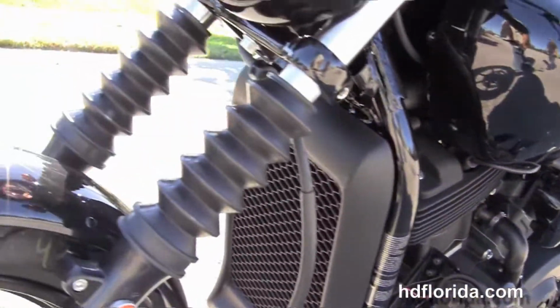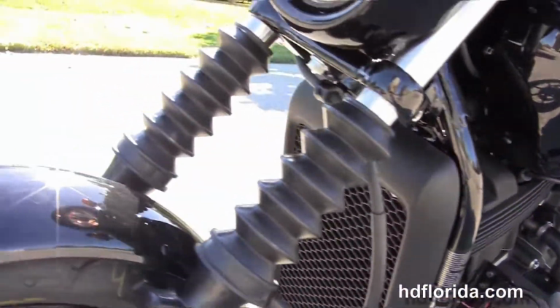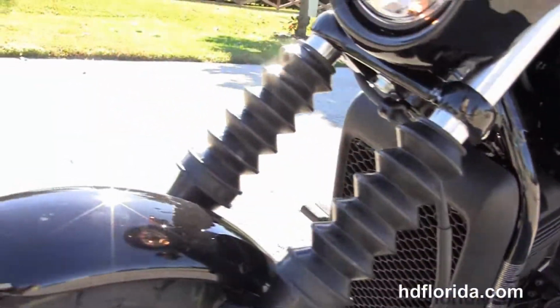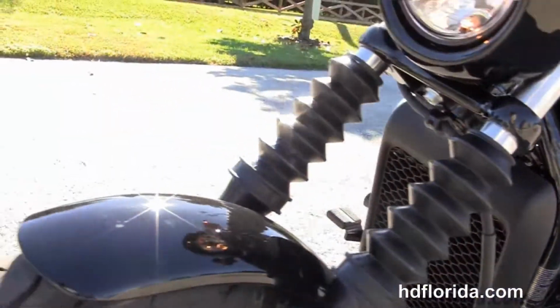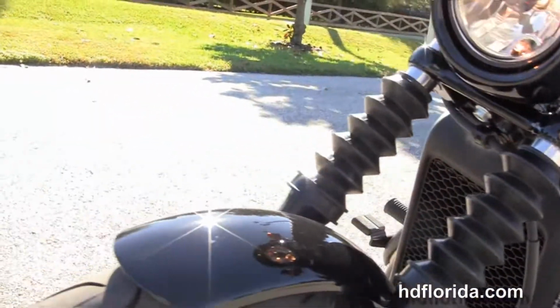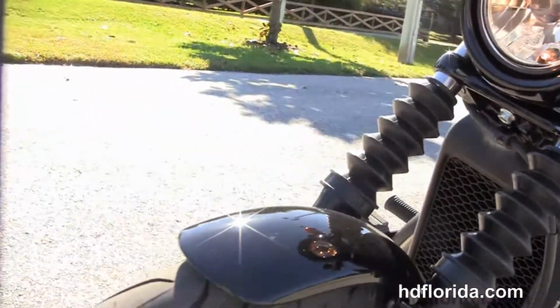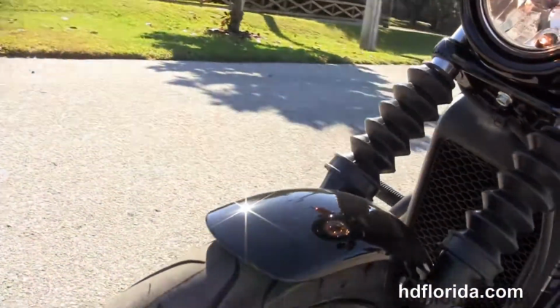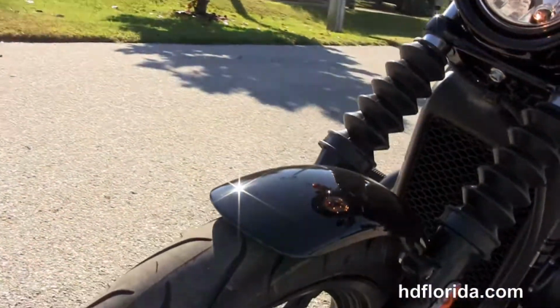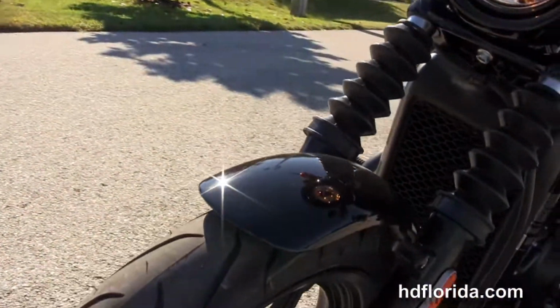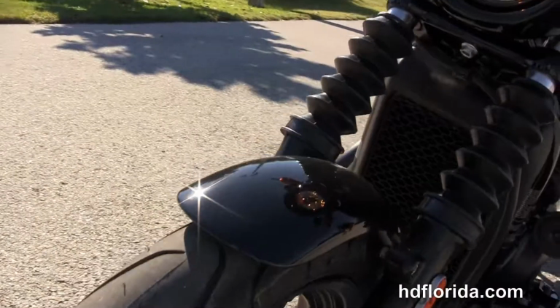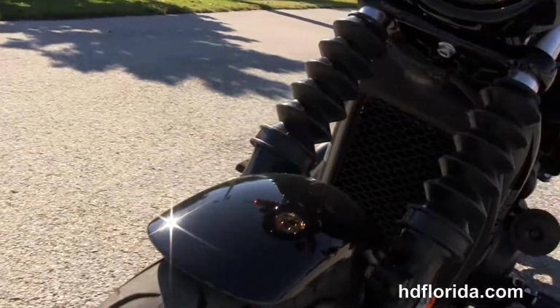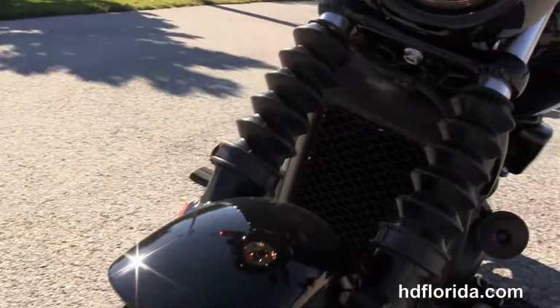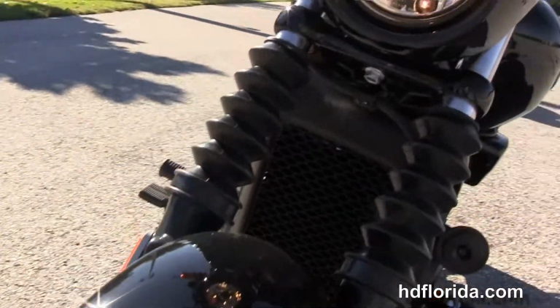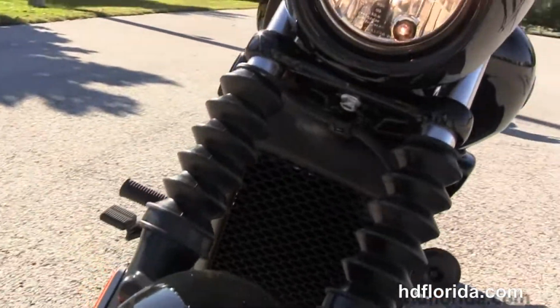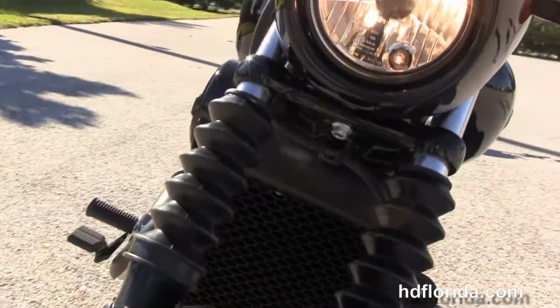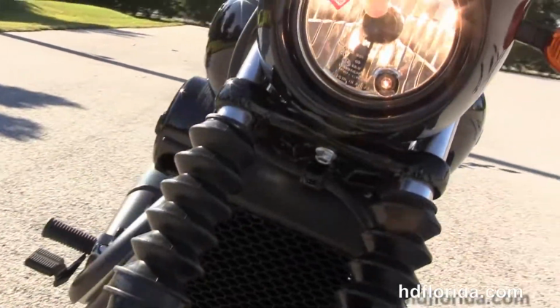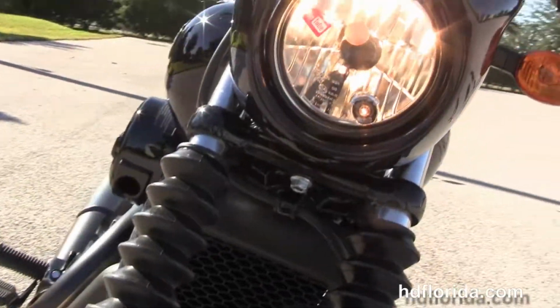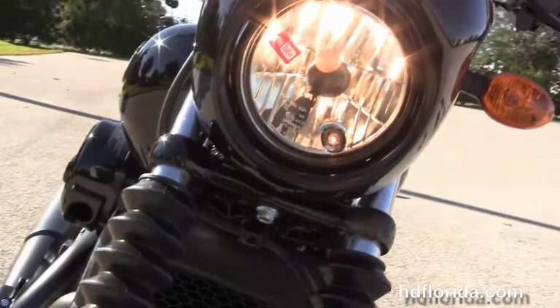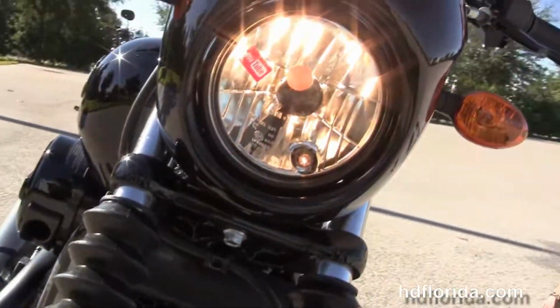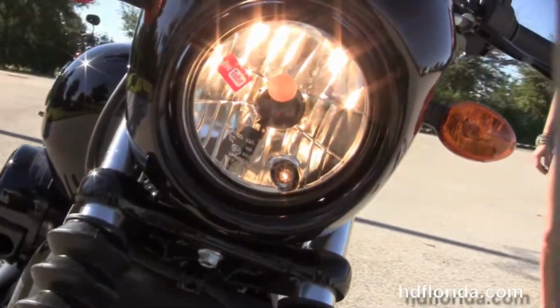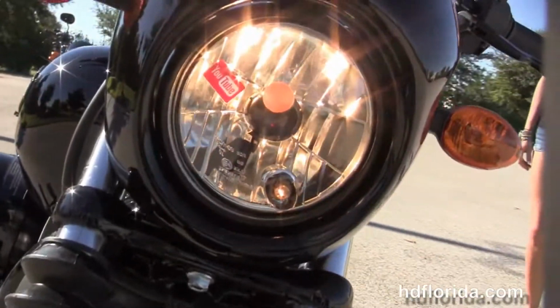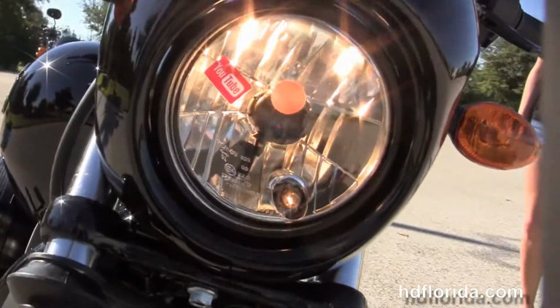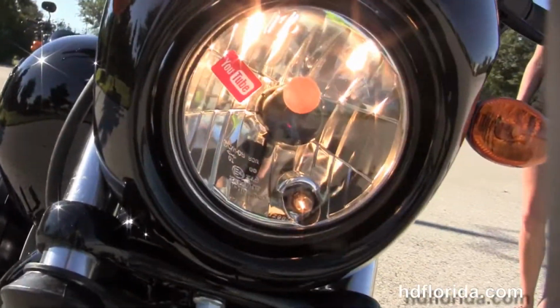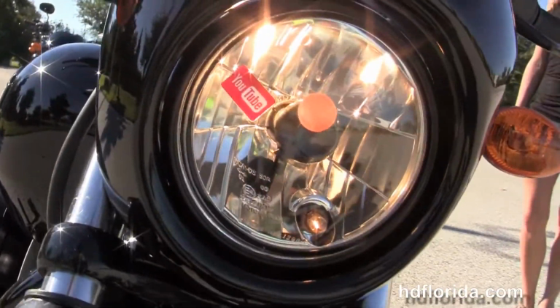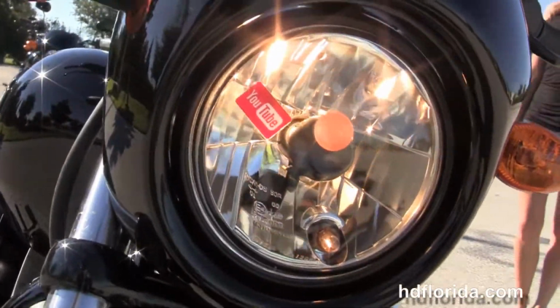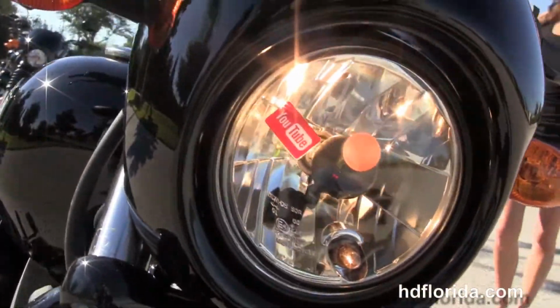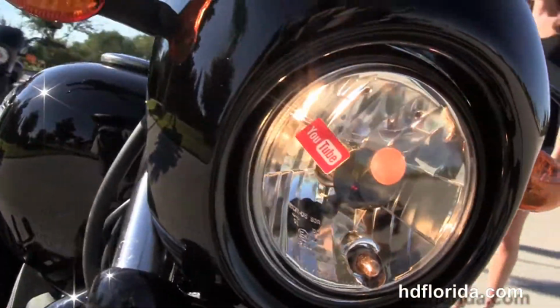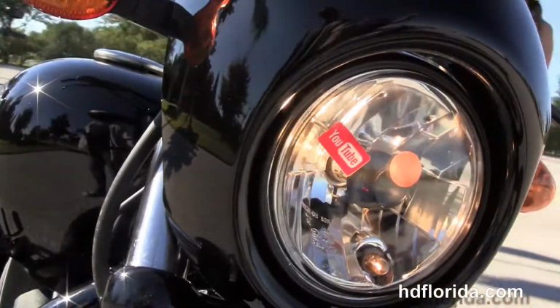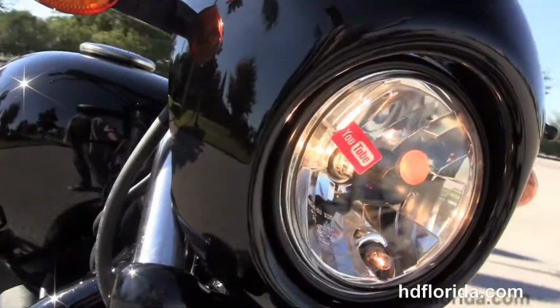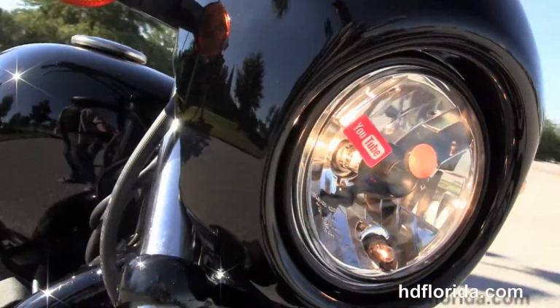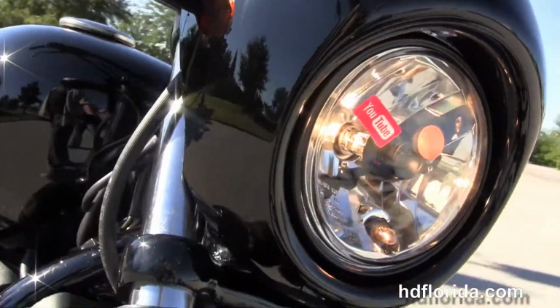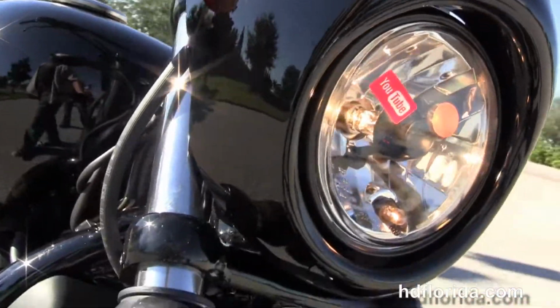This bike is in vivid black and carries a two-year unlimited mile warranty that can be extended out for five years on top of that.